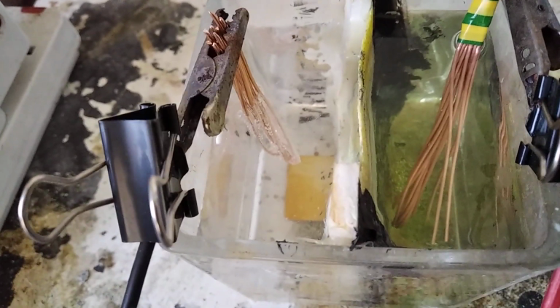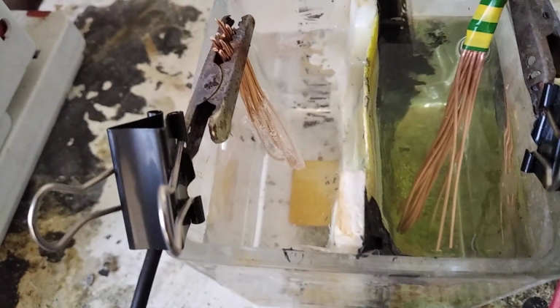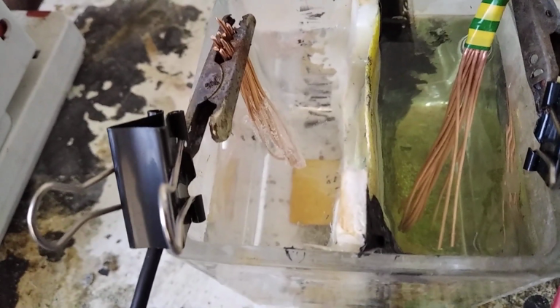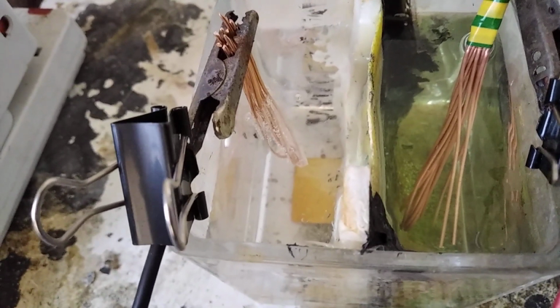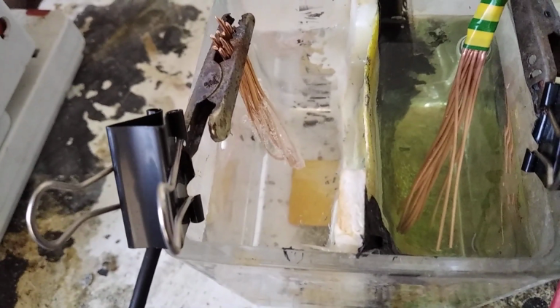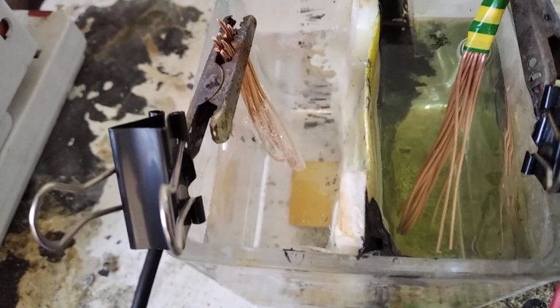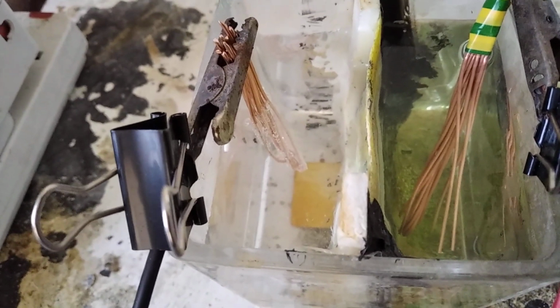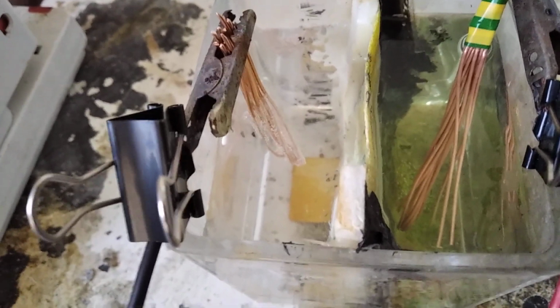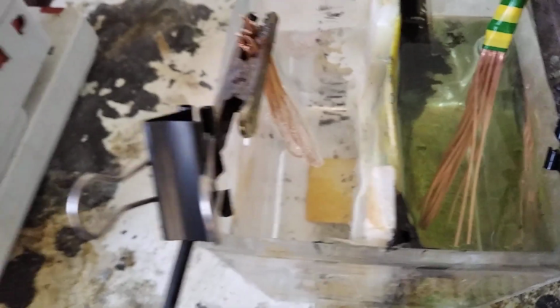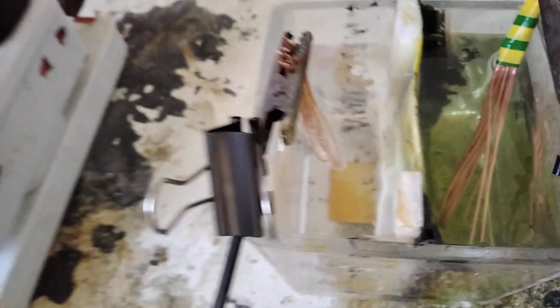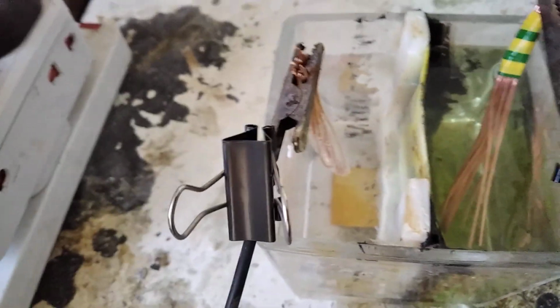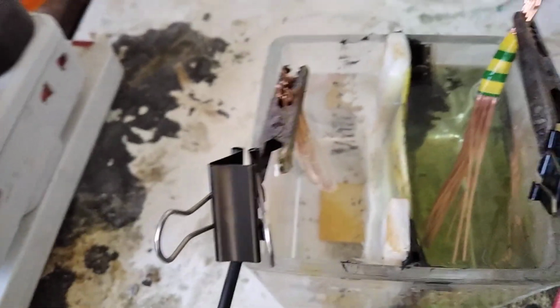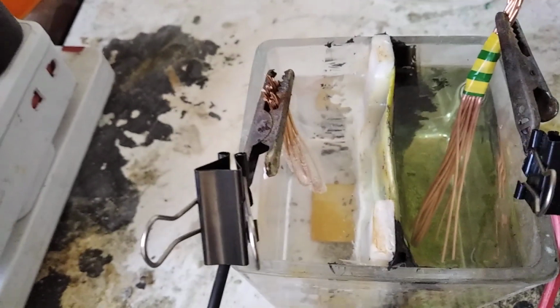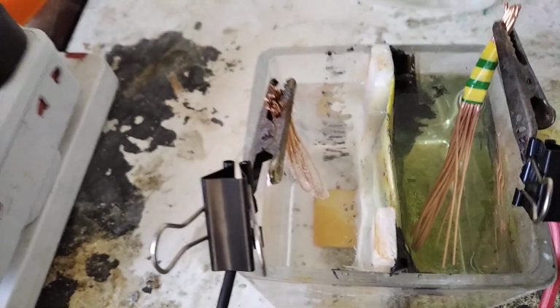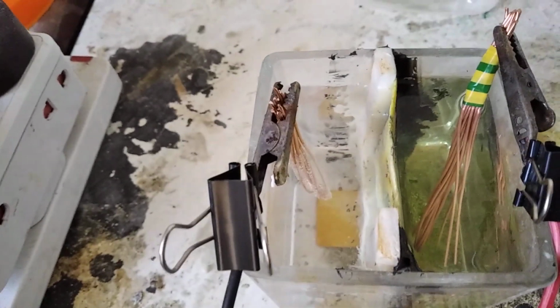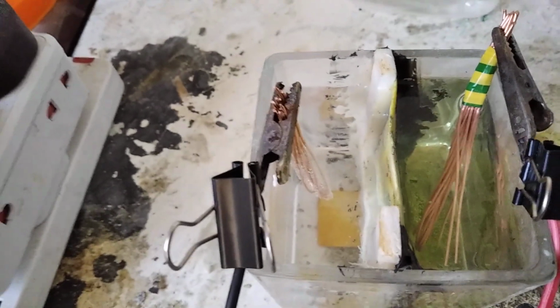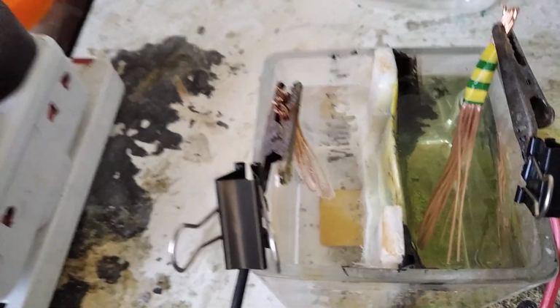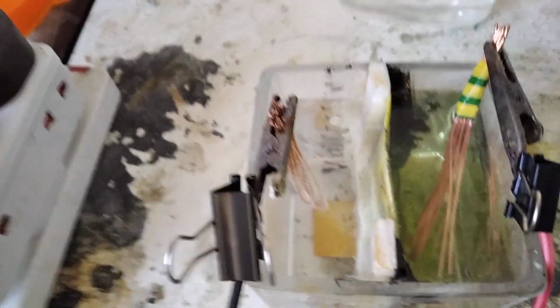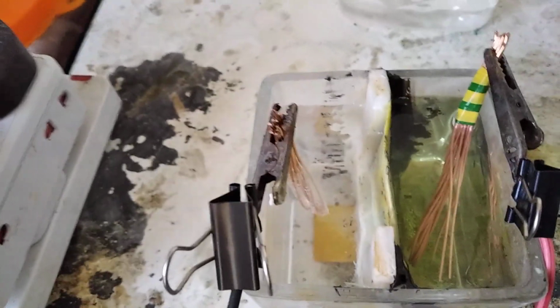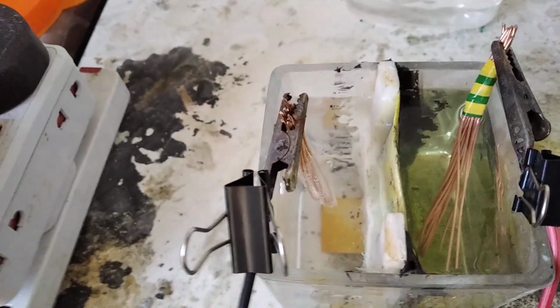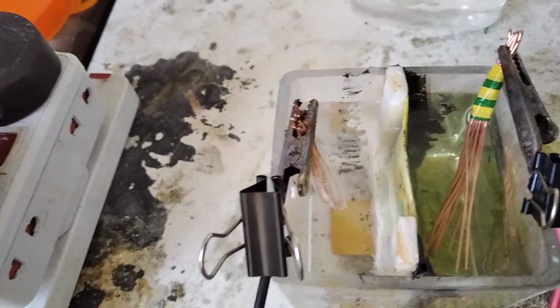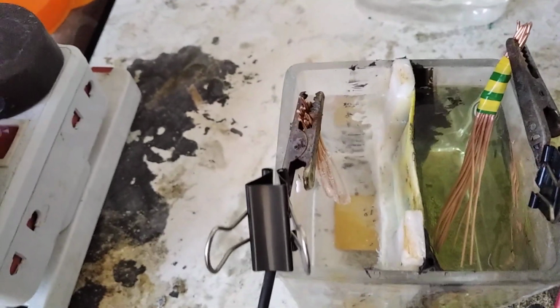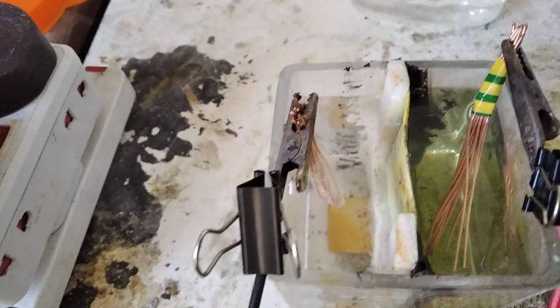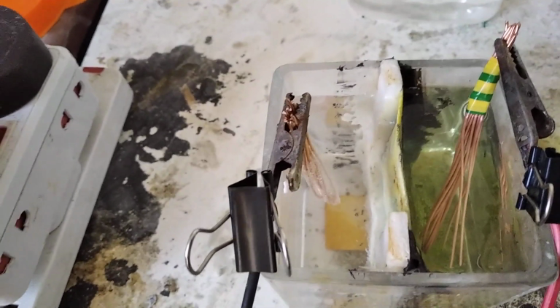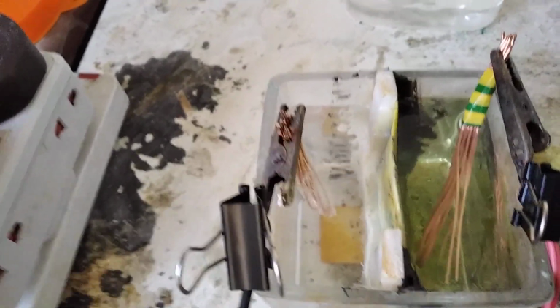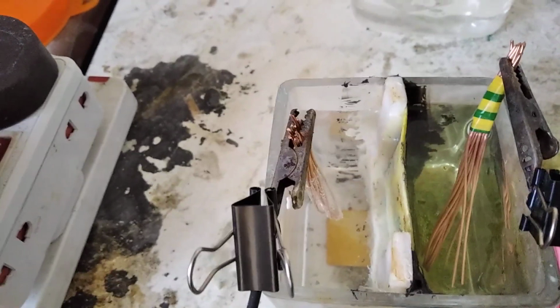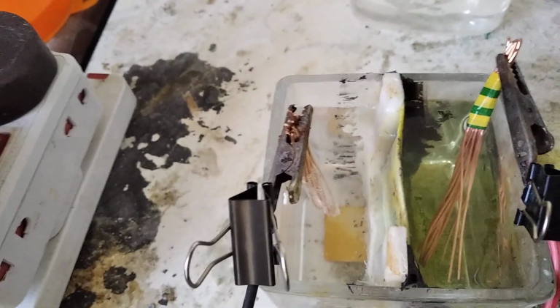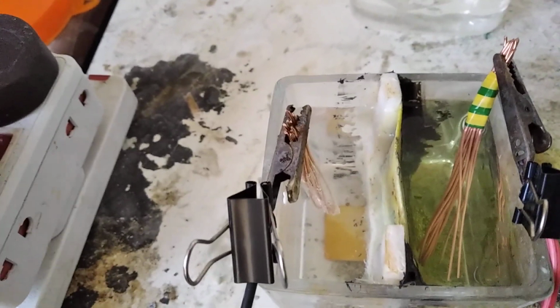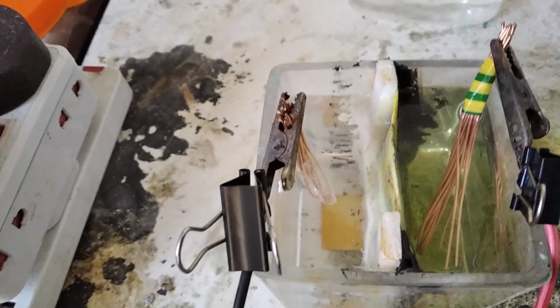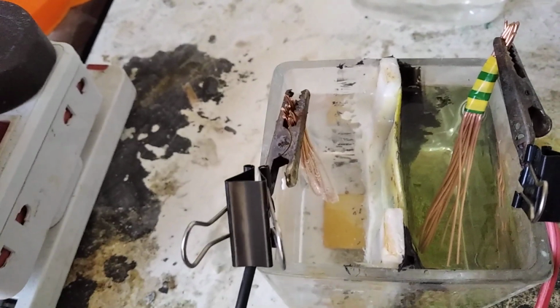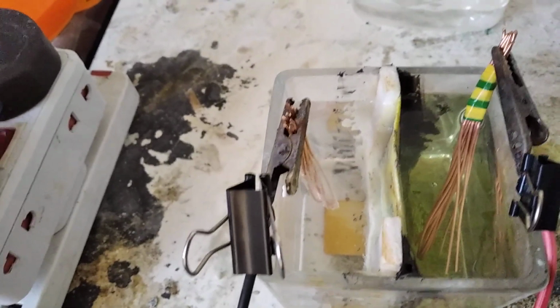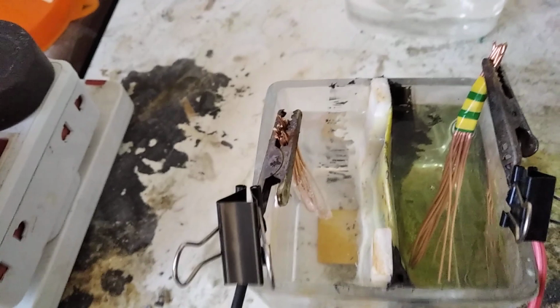There is some bubbling — but hopefully that should not really be an issue when I continue to run this cell.